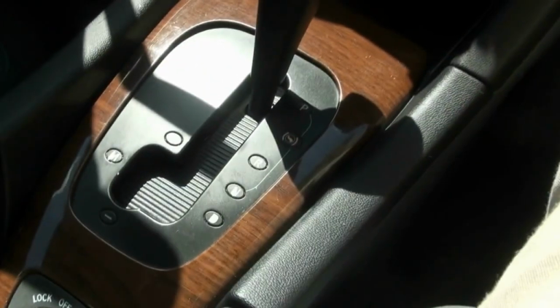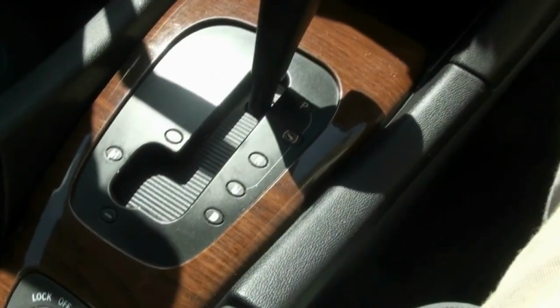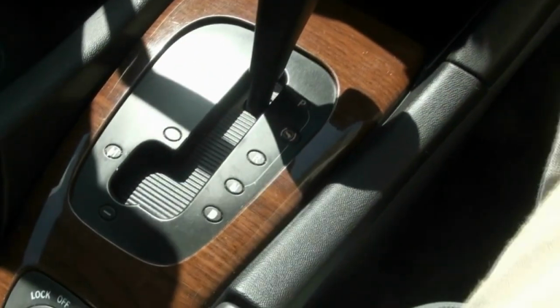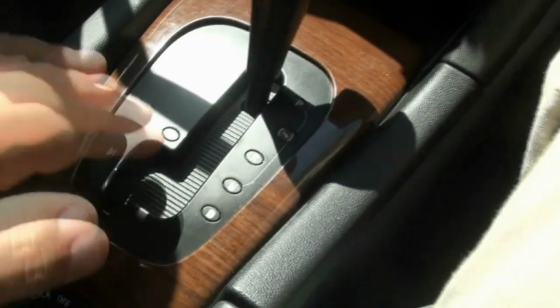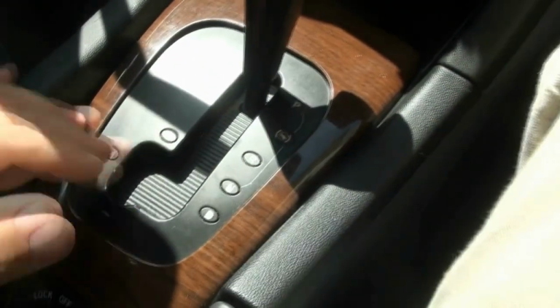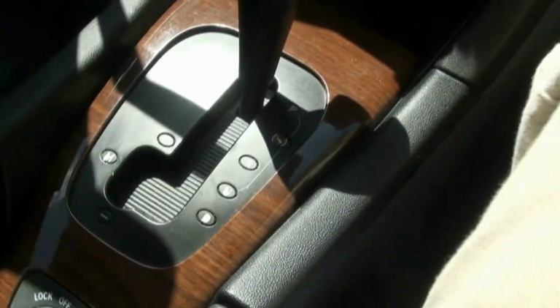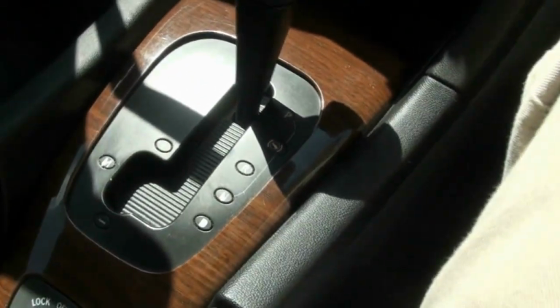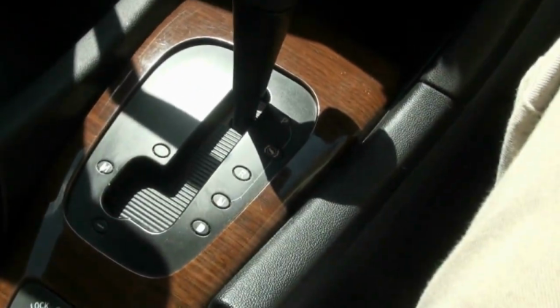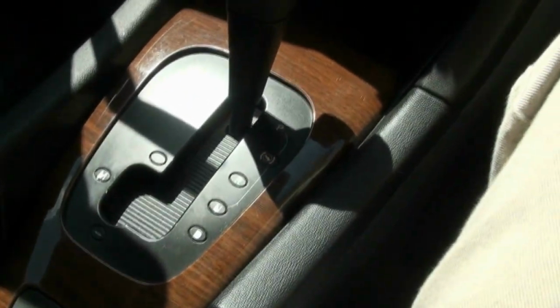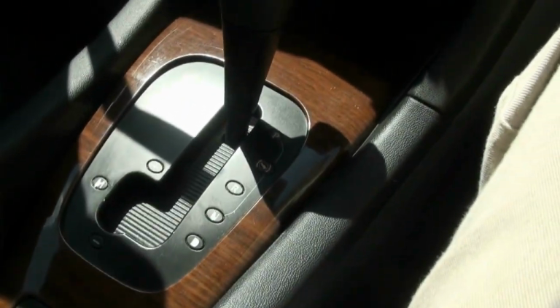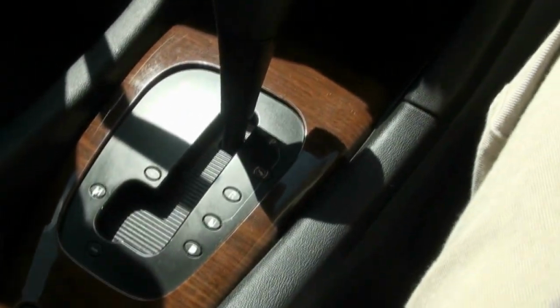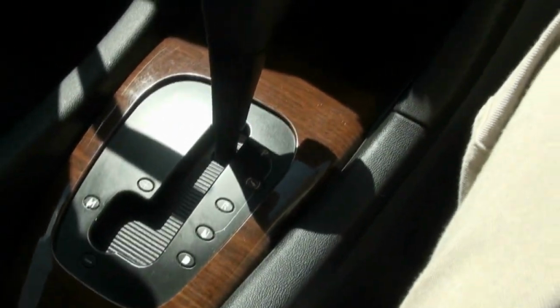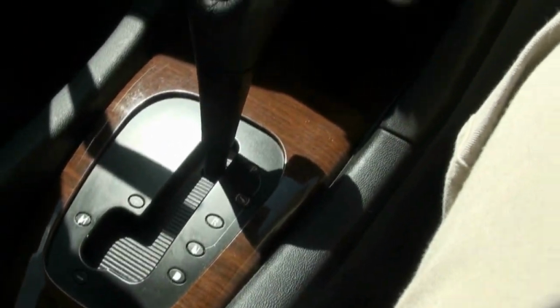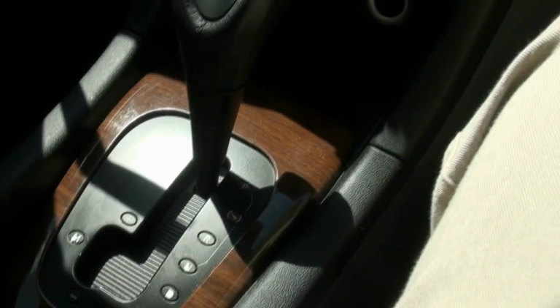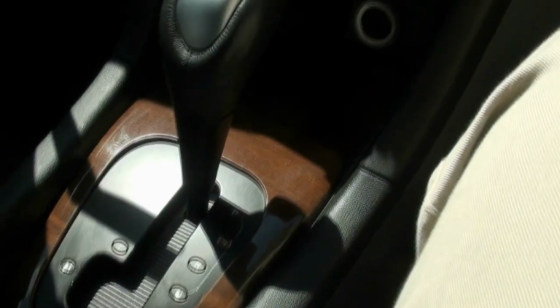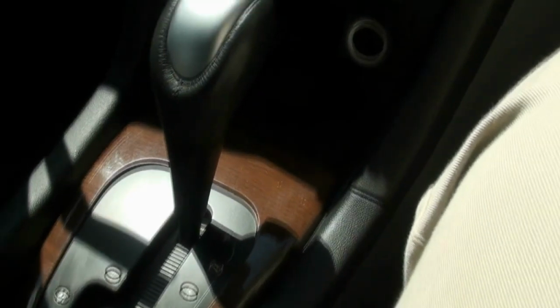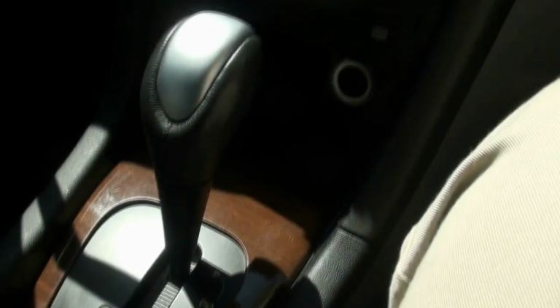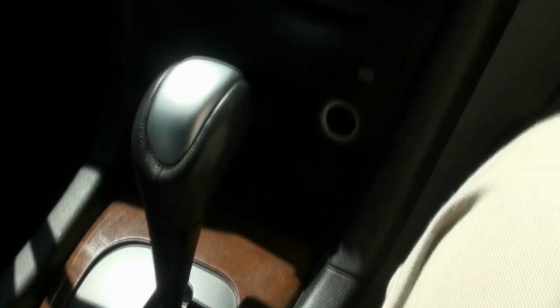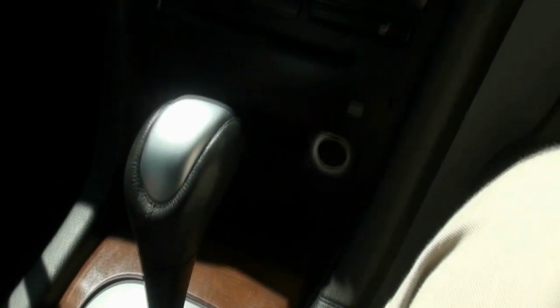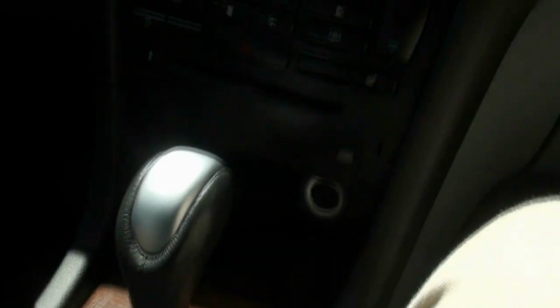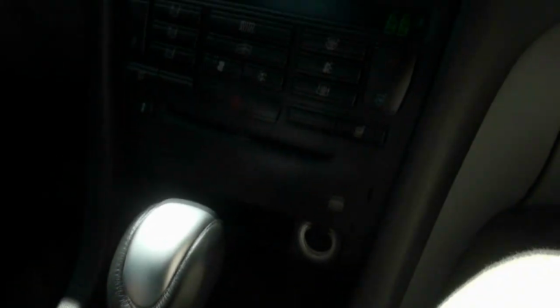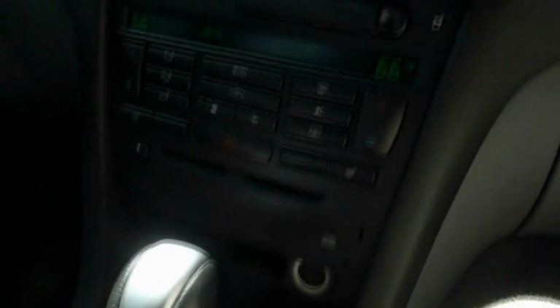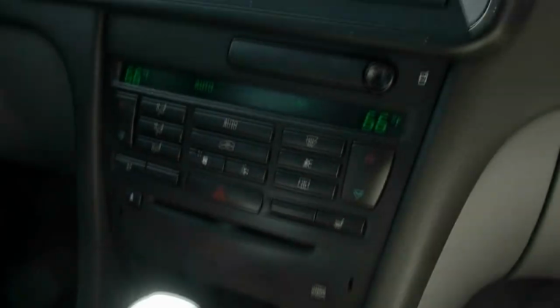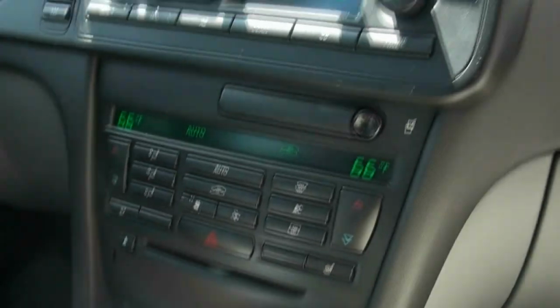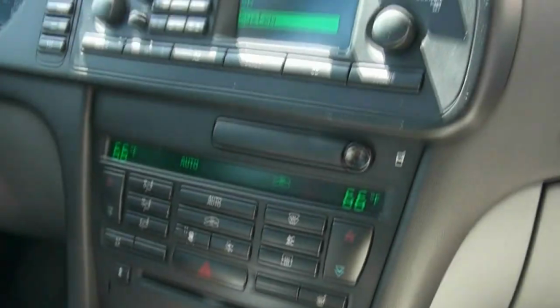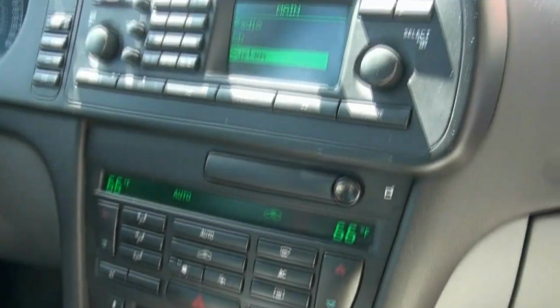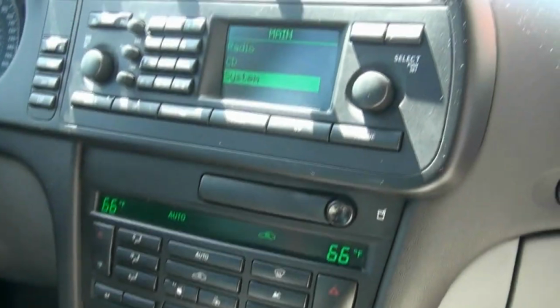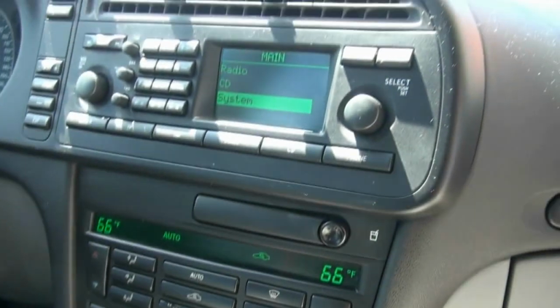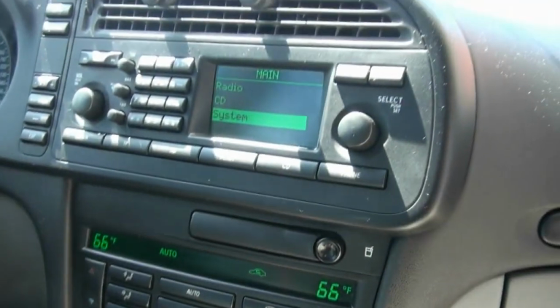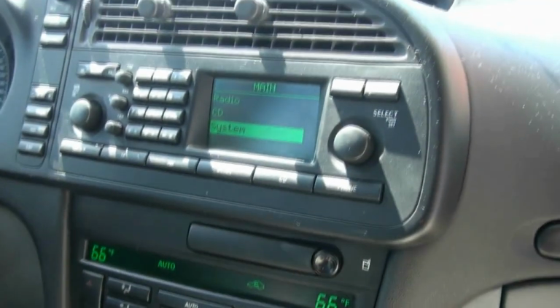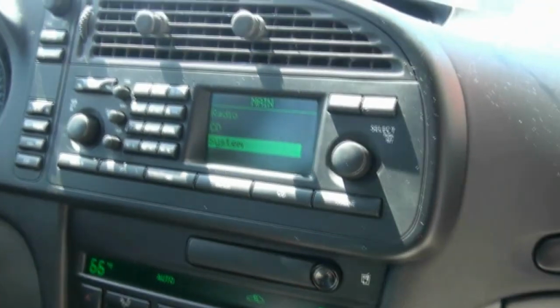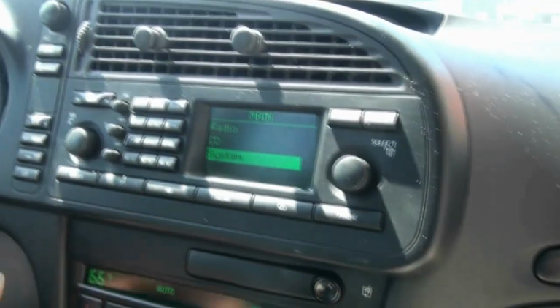You also have the manual shift capability. Really fun to drive with the turbo — they definitely haul.